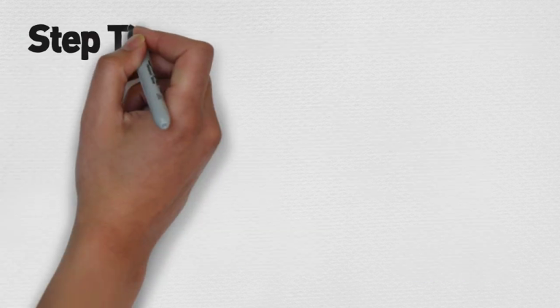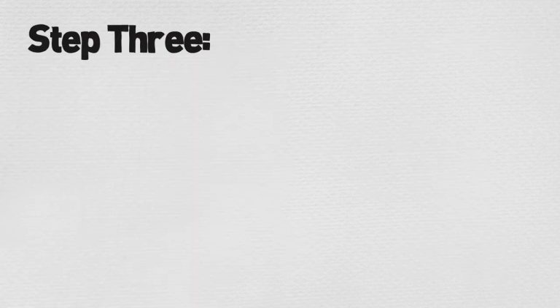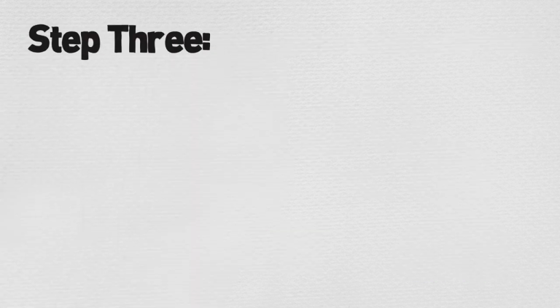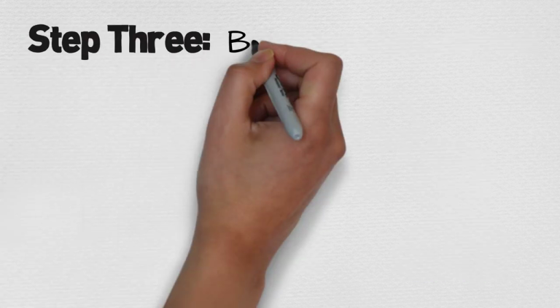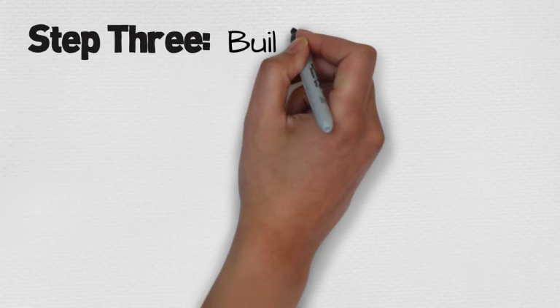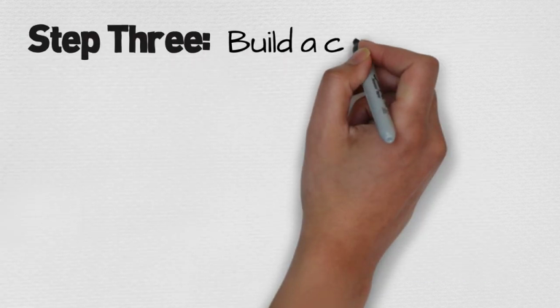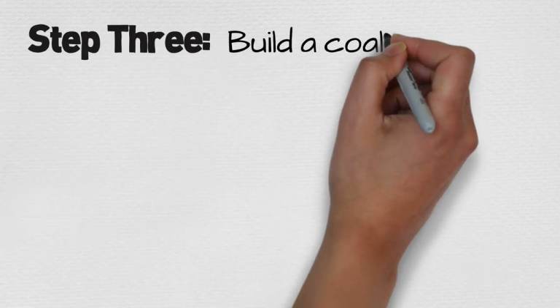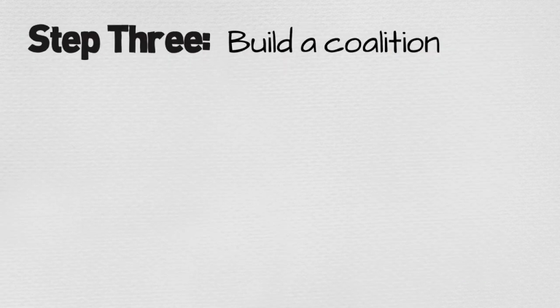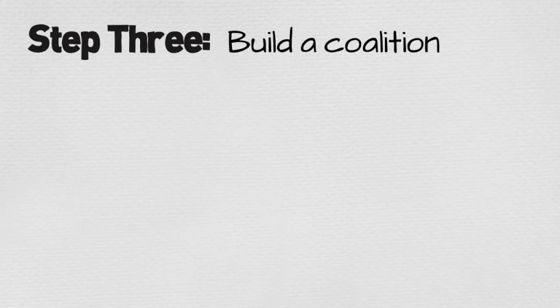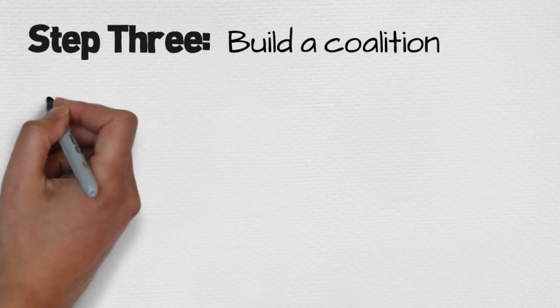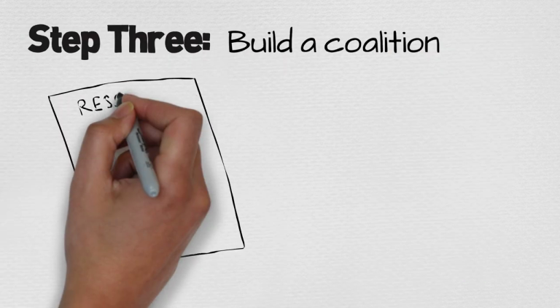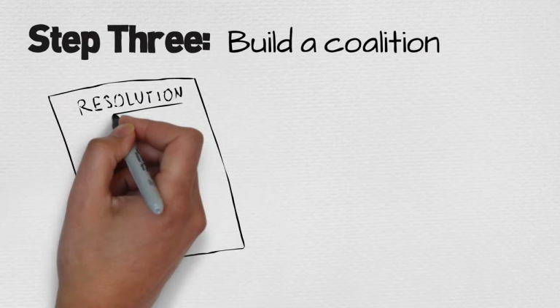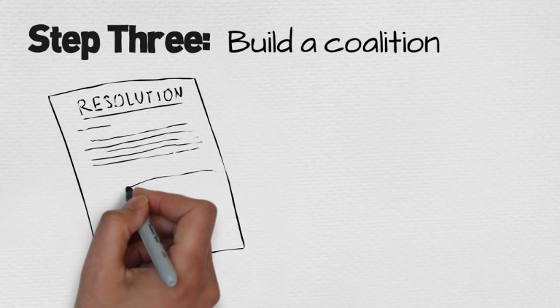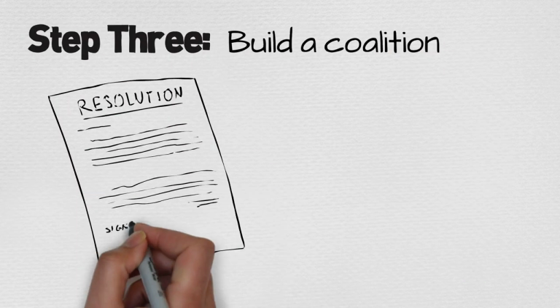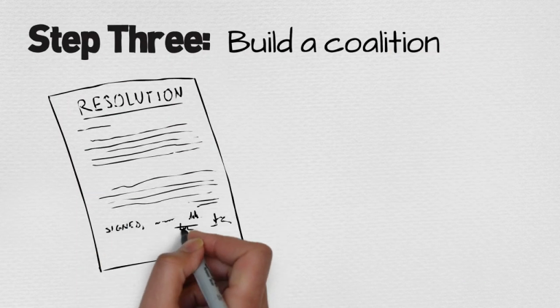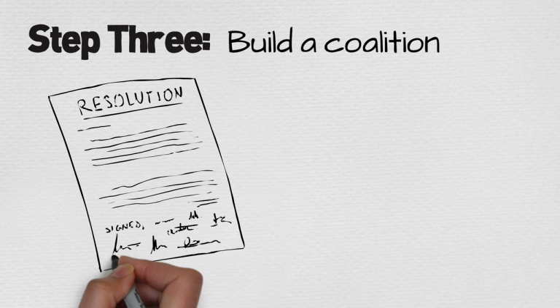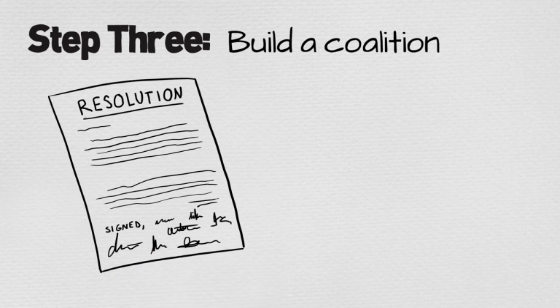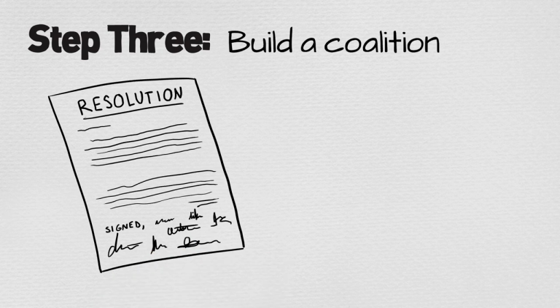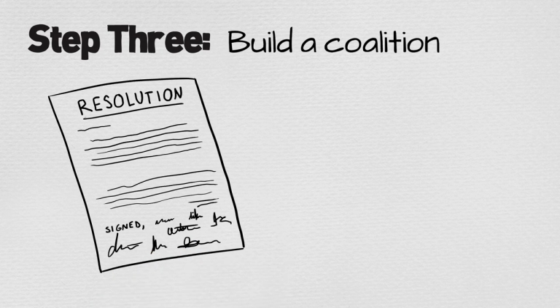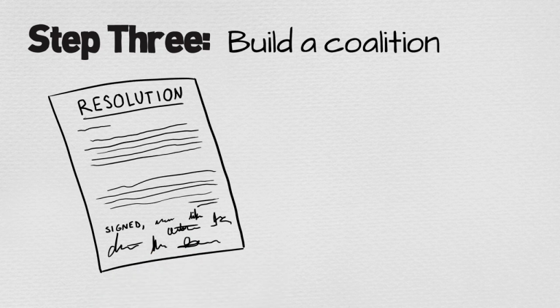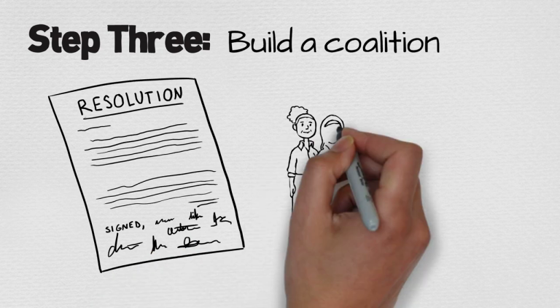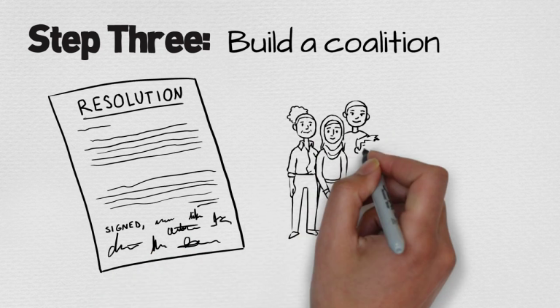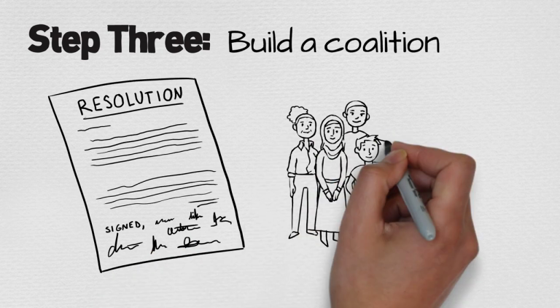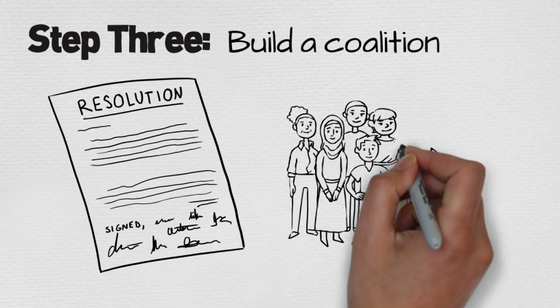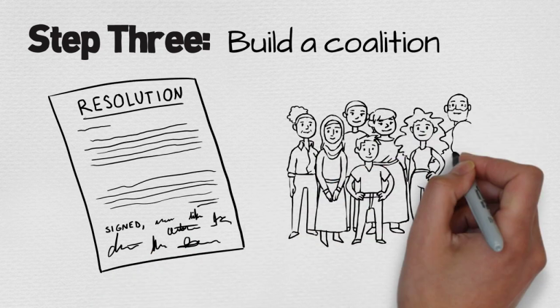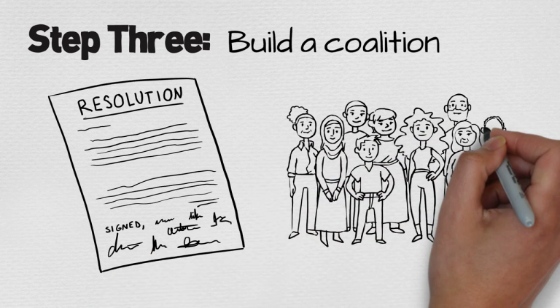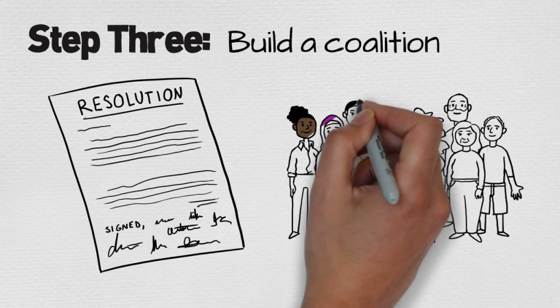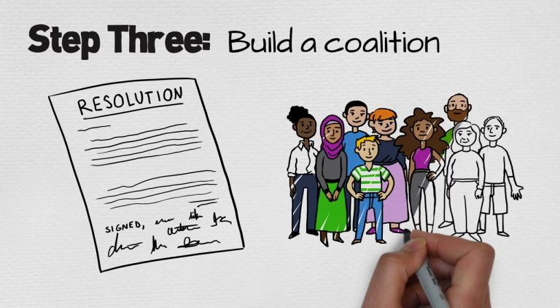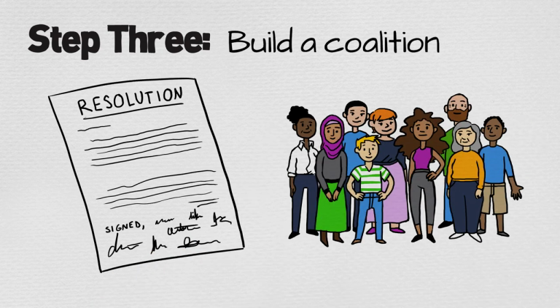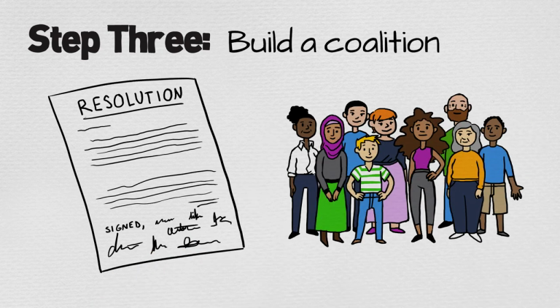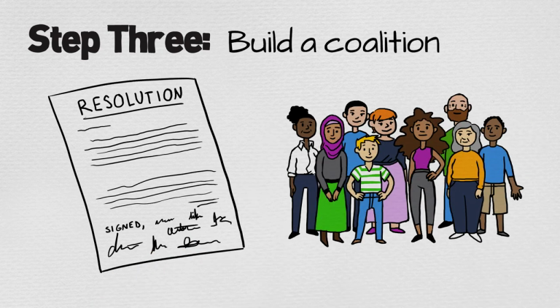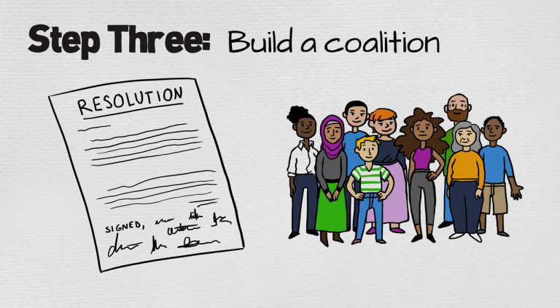Now you're ready to build a coalition. Create a resolution for groups to endorse, and work hard to get lots of important organizations signed on.